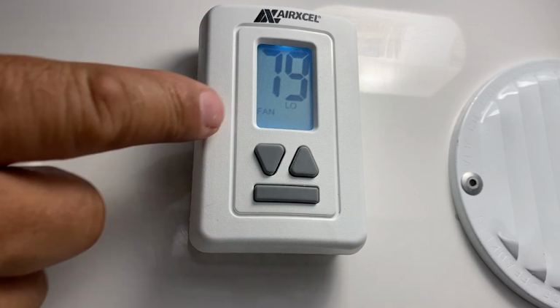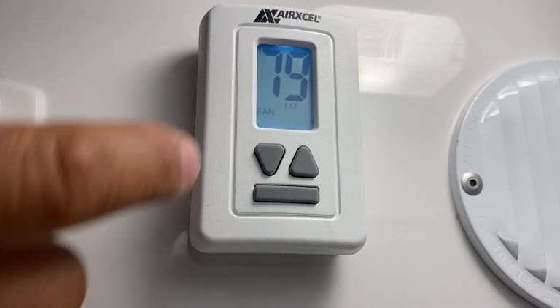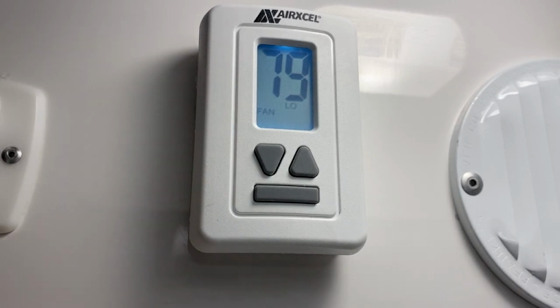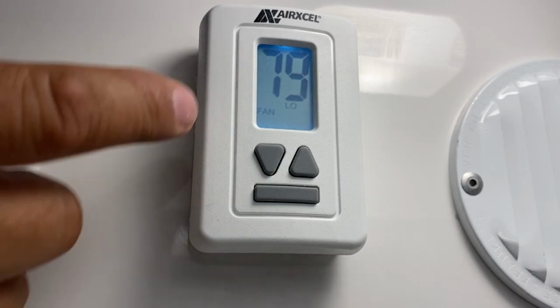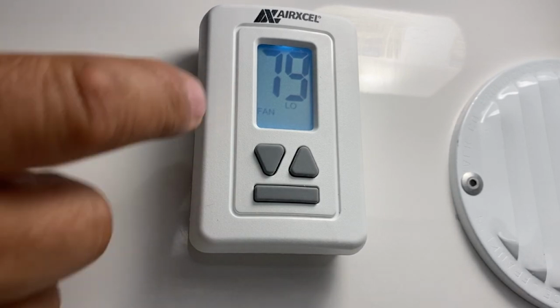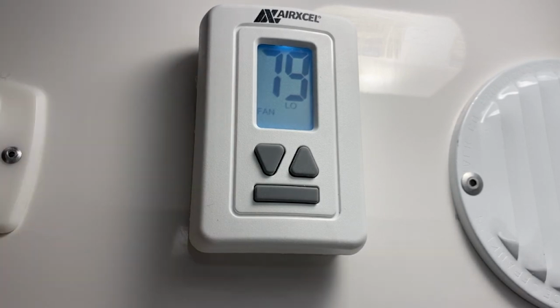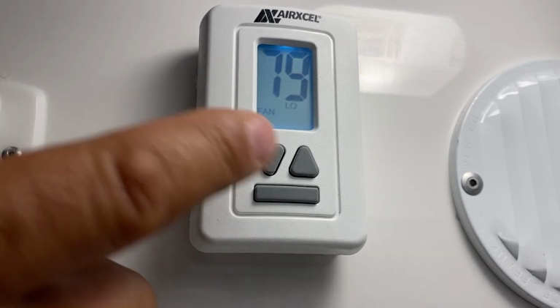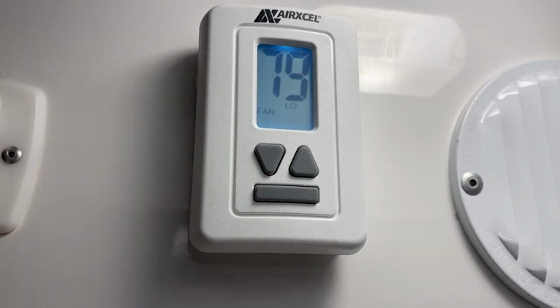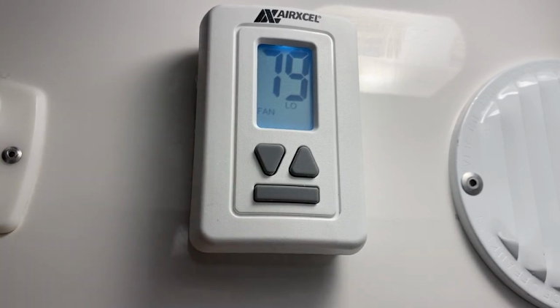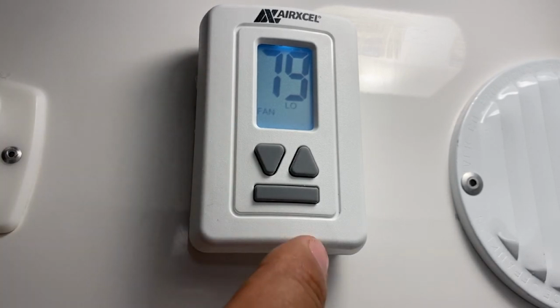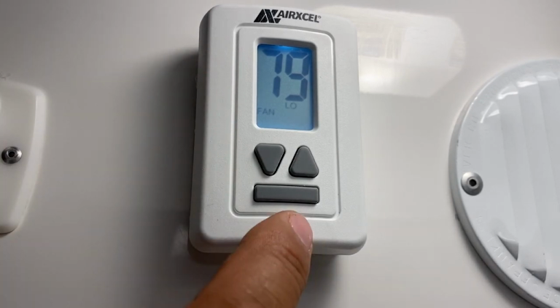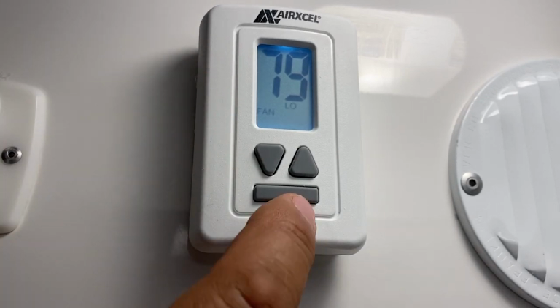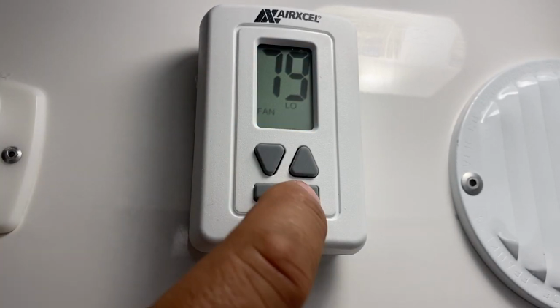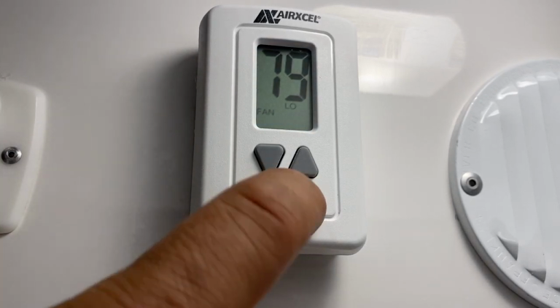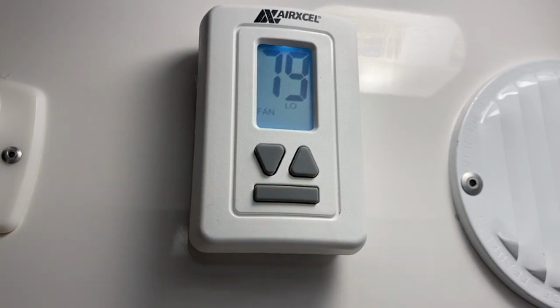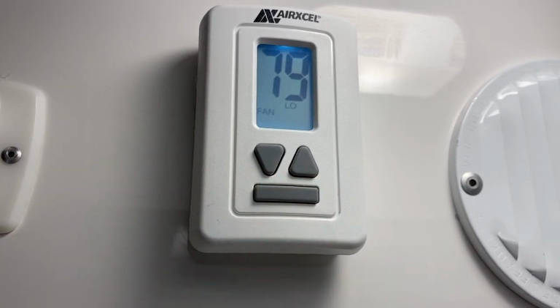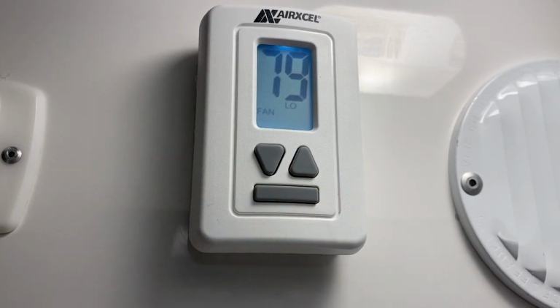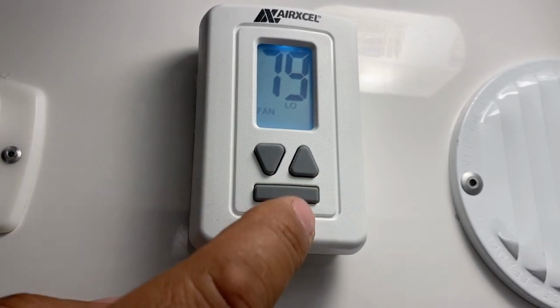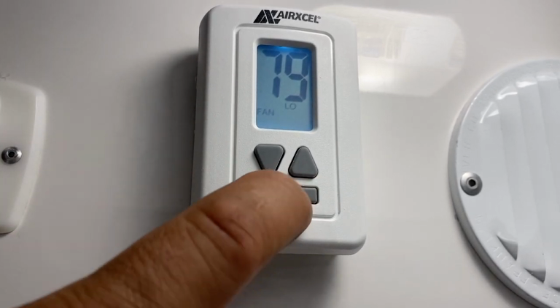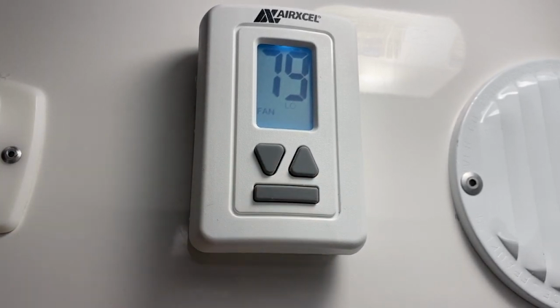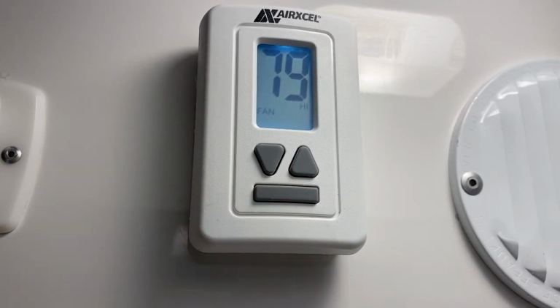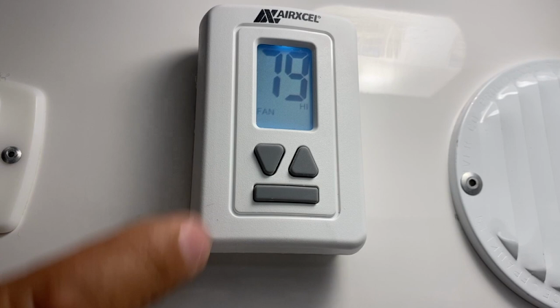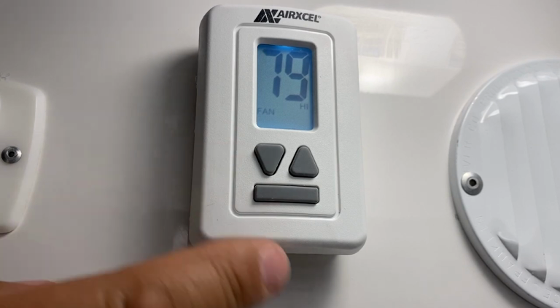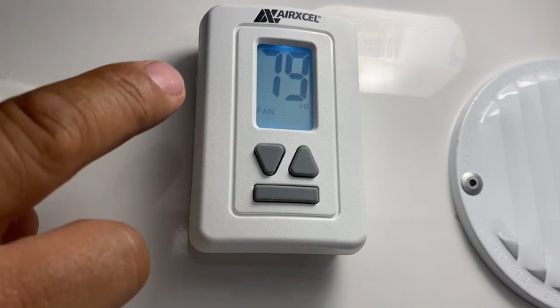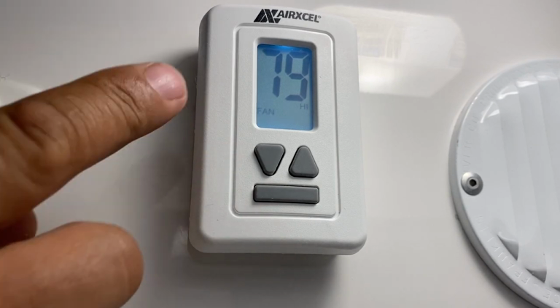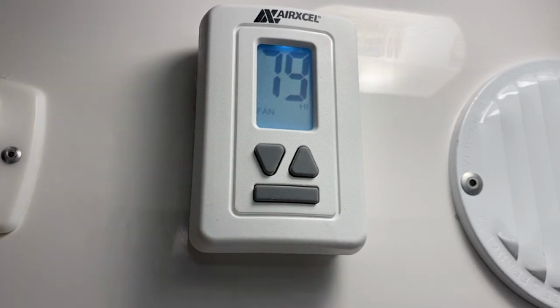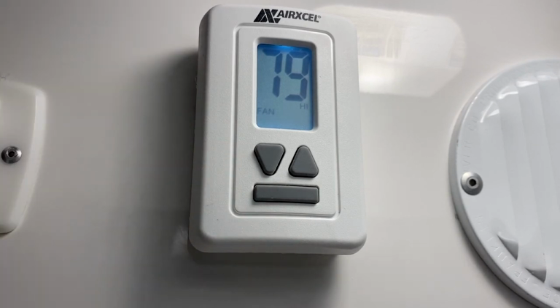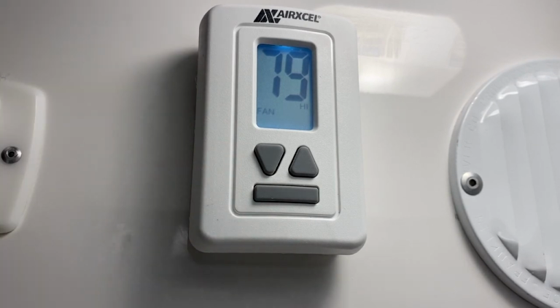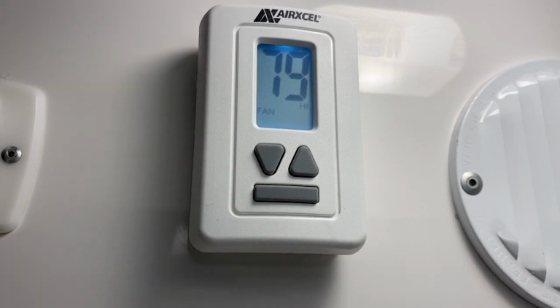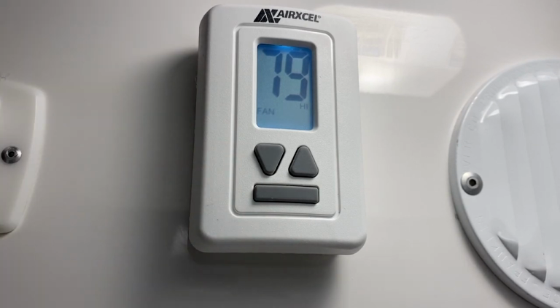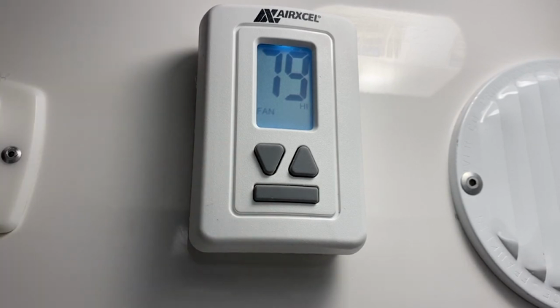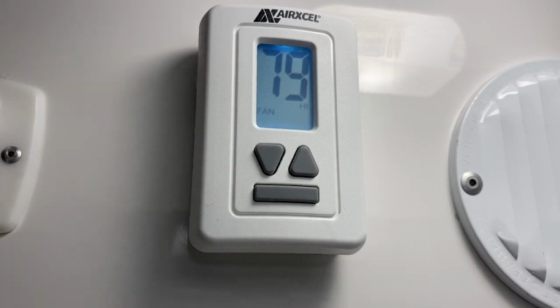The first setting is going to say fan in the low setting, then if you keep pressing it, it's going to say fan in the high setting.